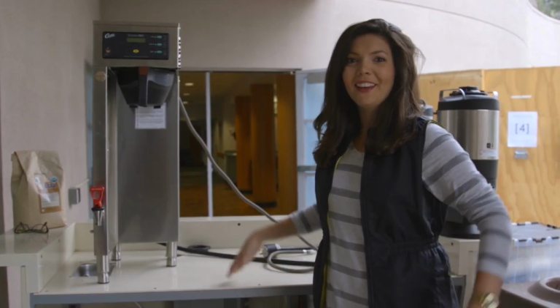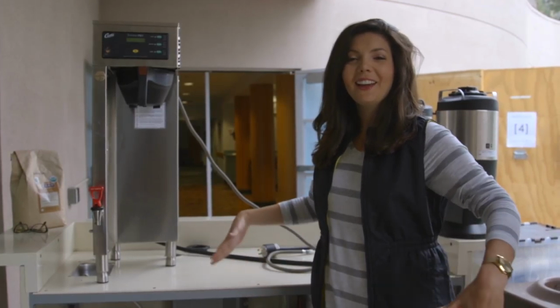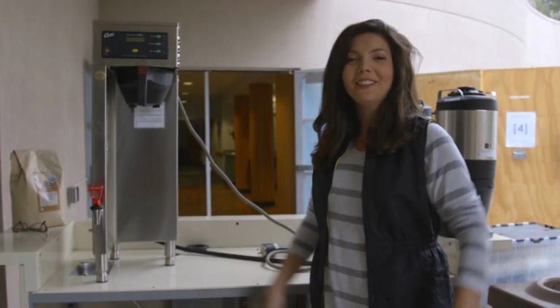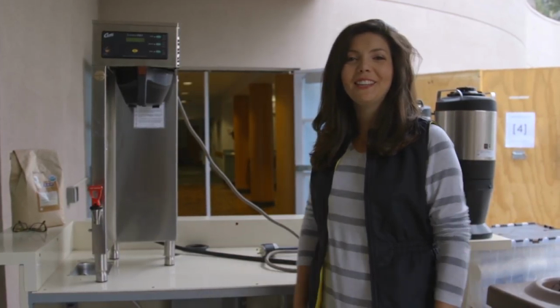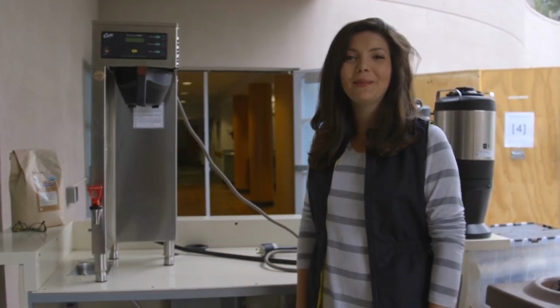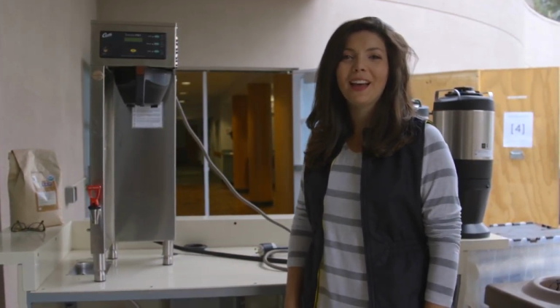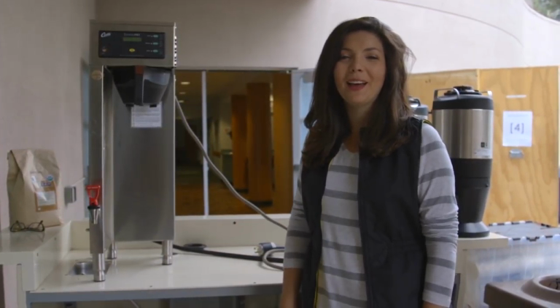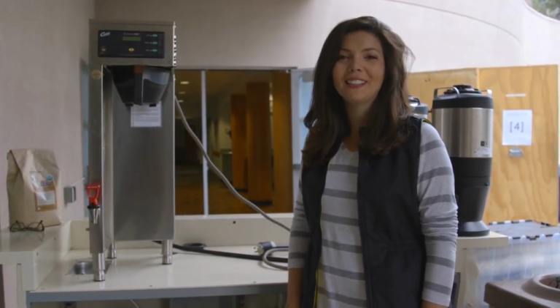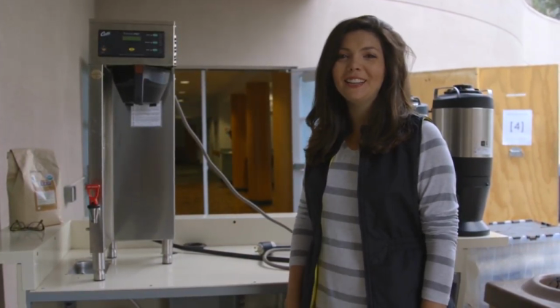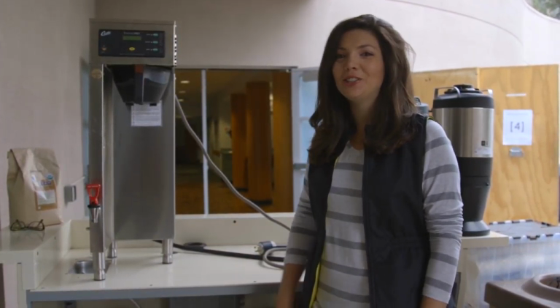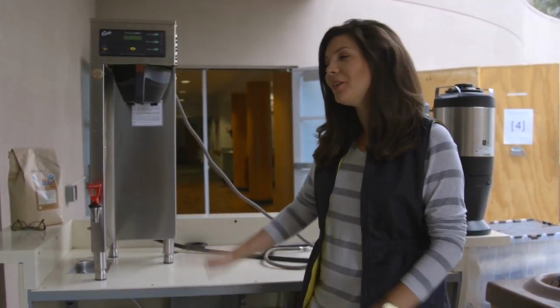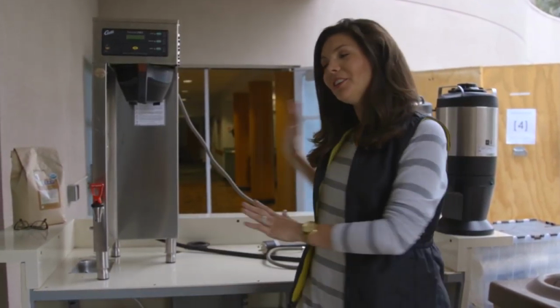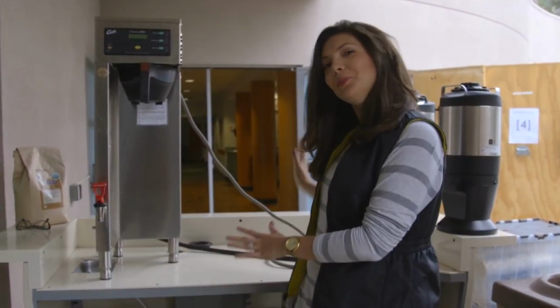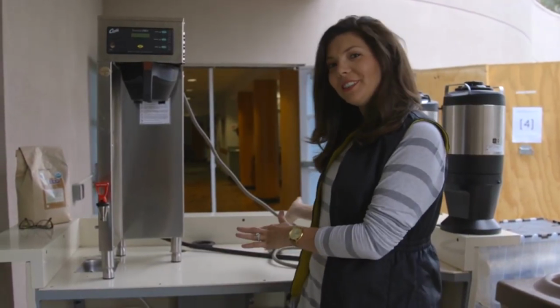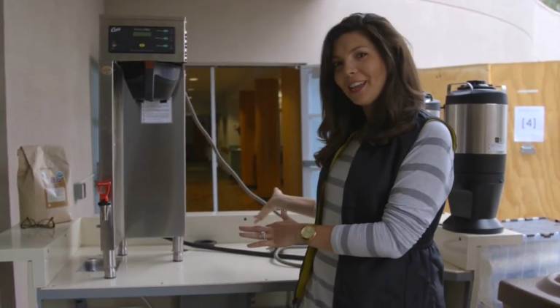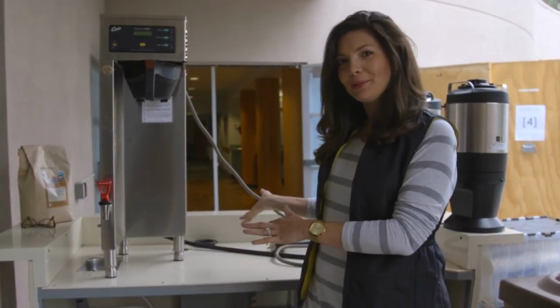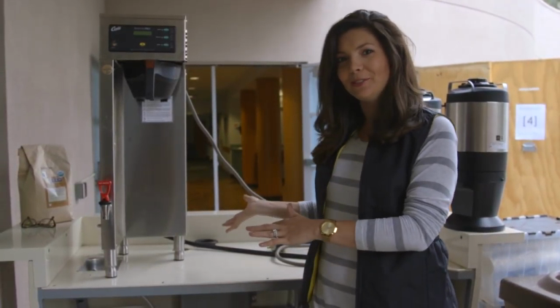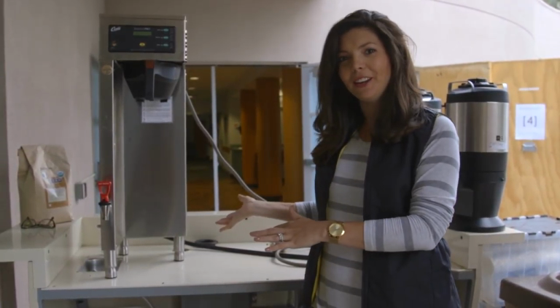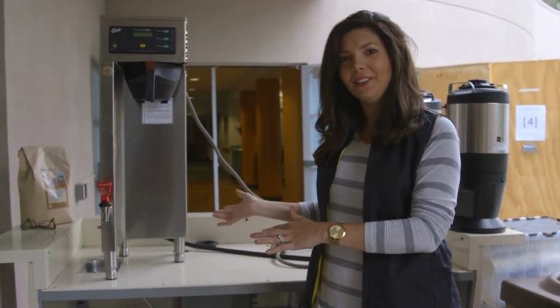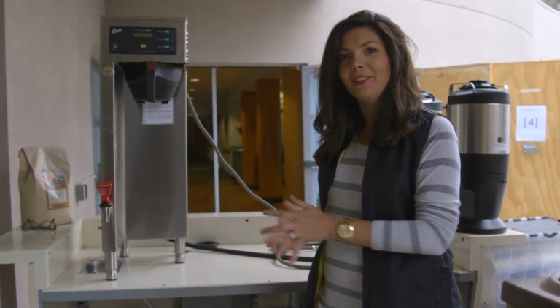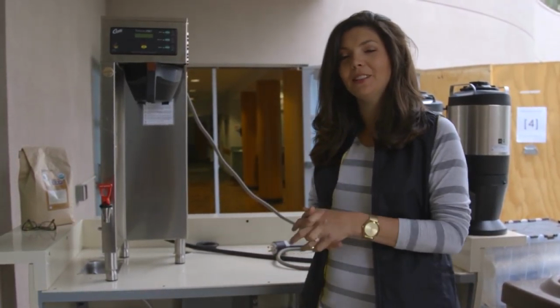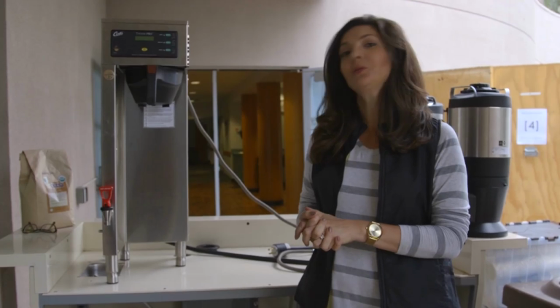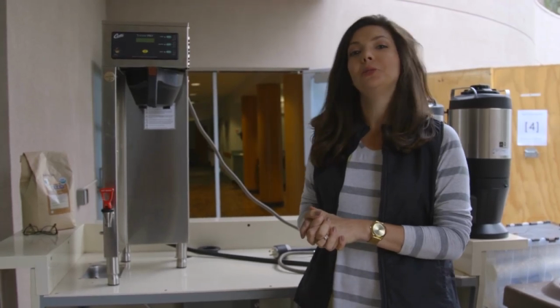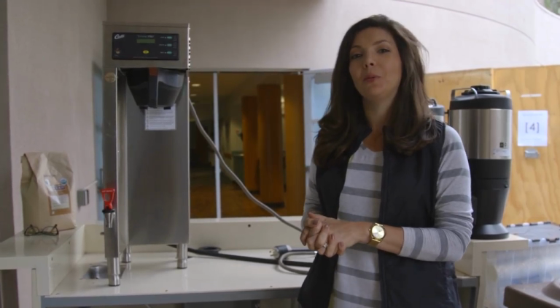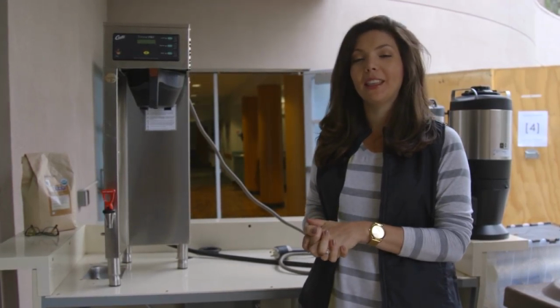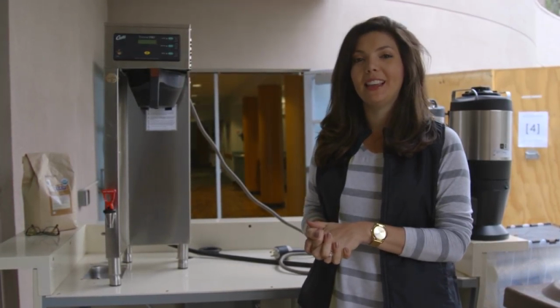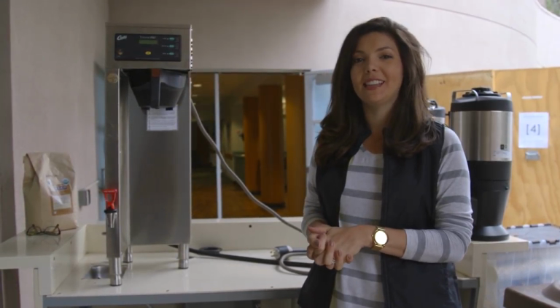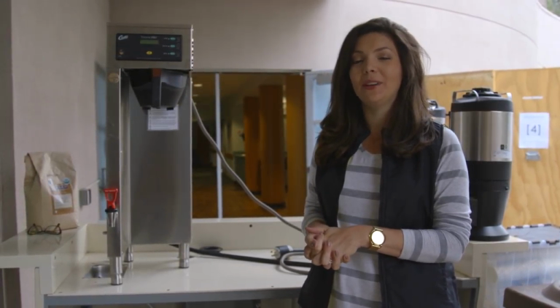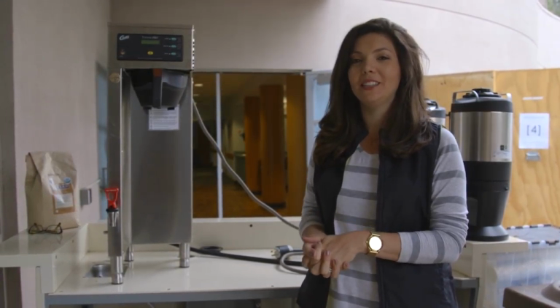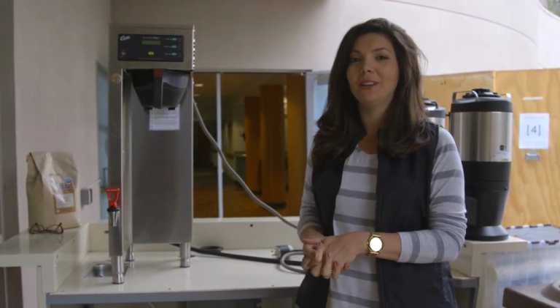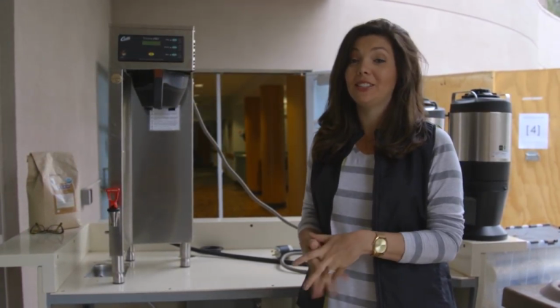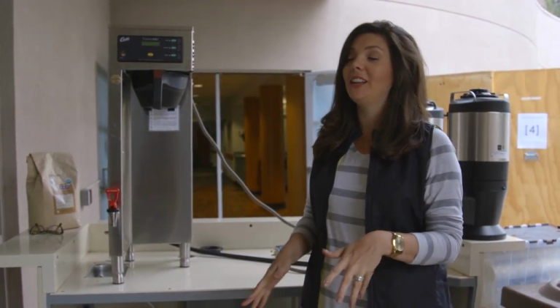Hi, coffee team. Excited to show off our new barista capsule for you and run through some quick things that we need to do to get started.